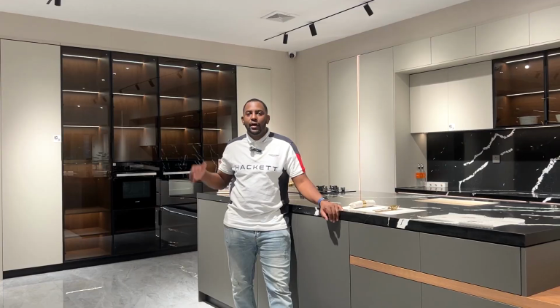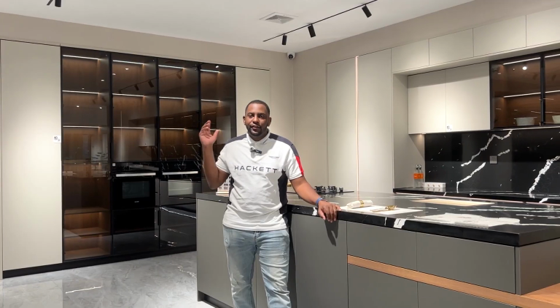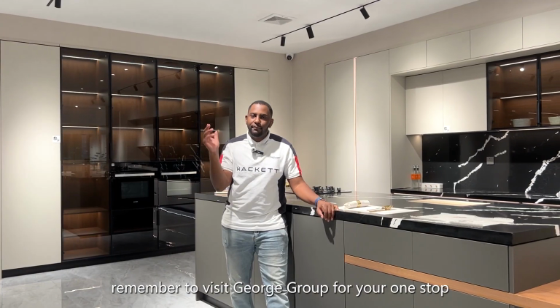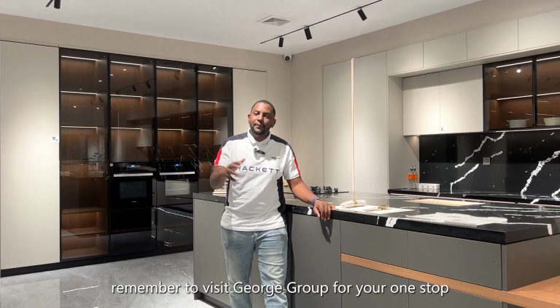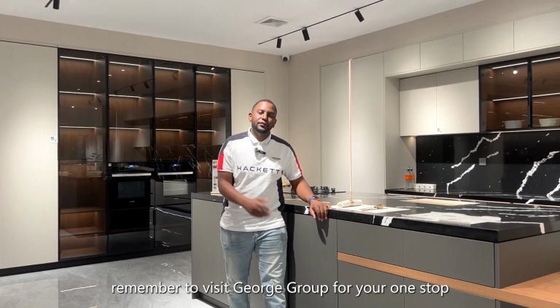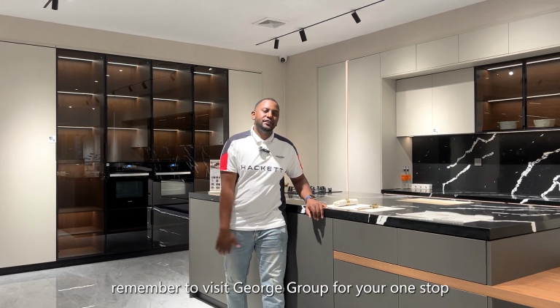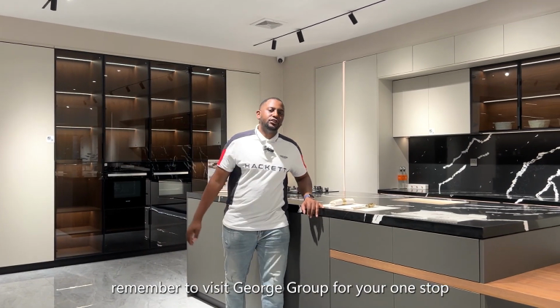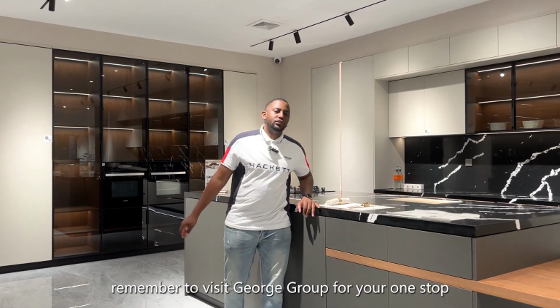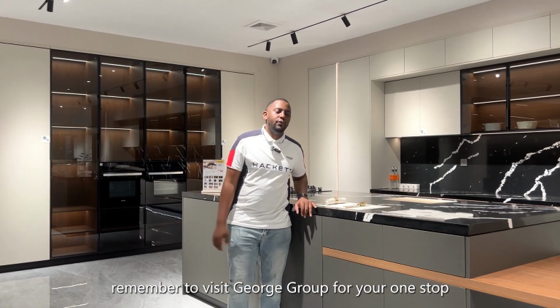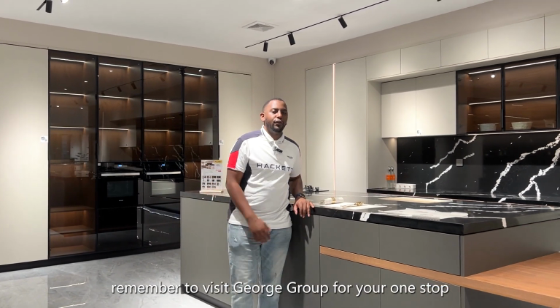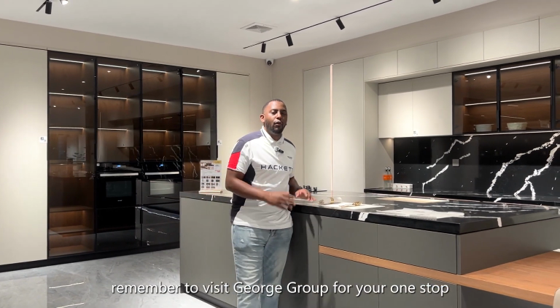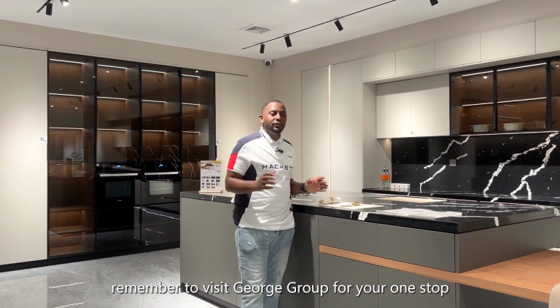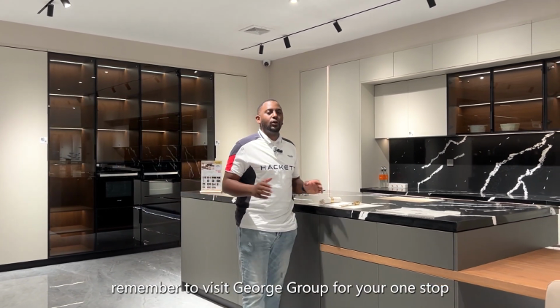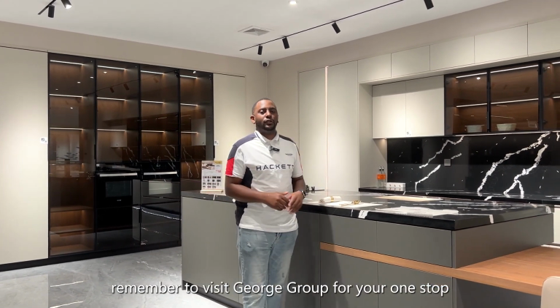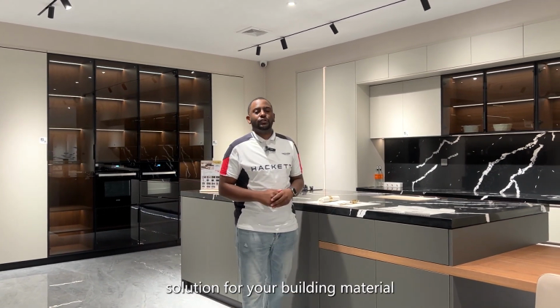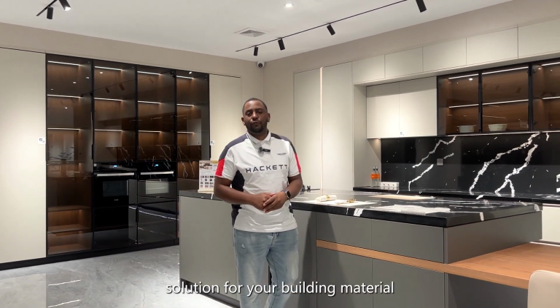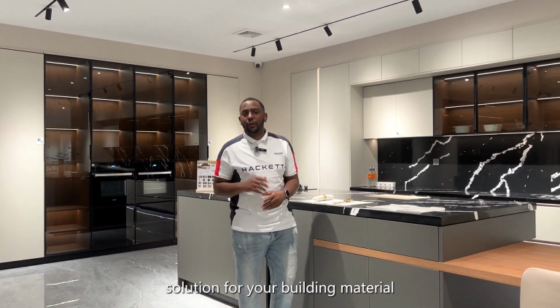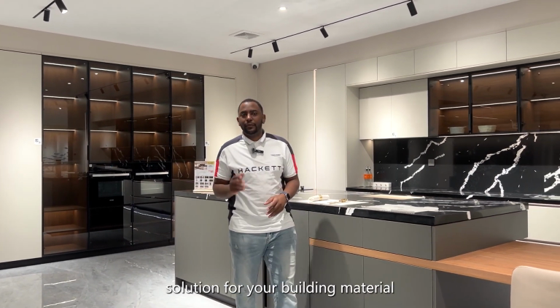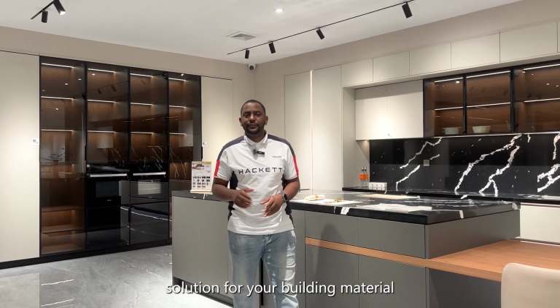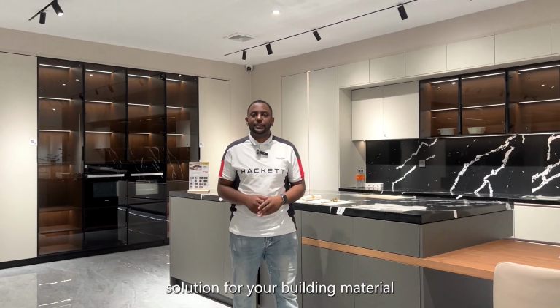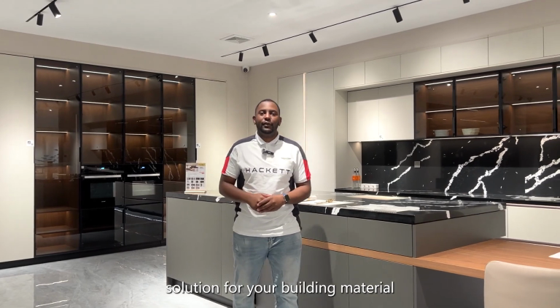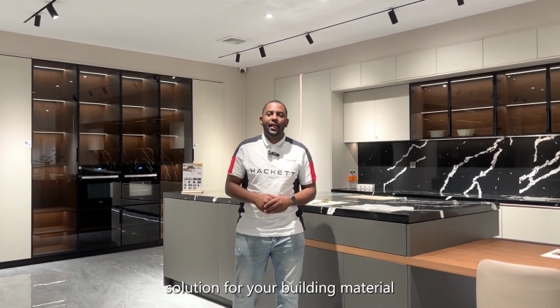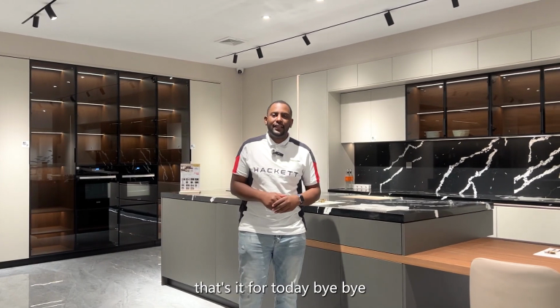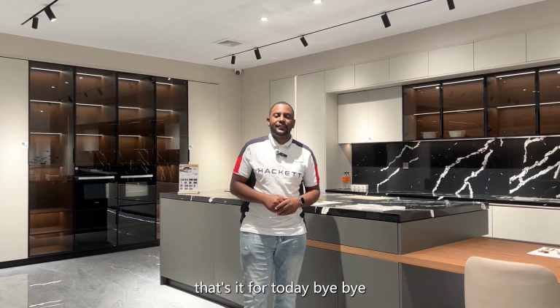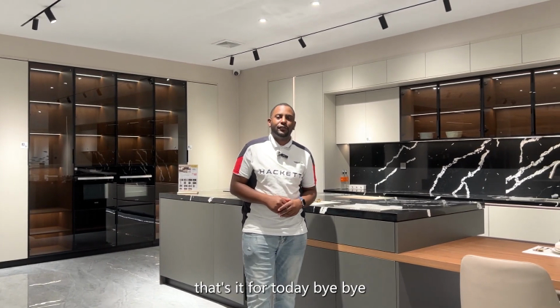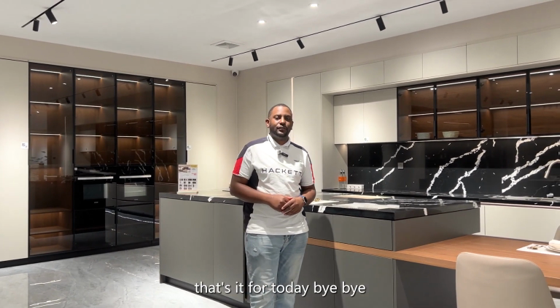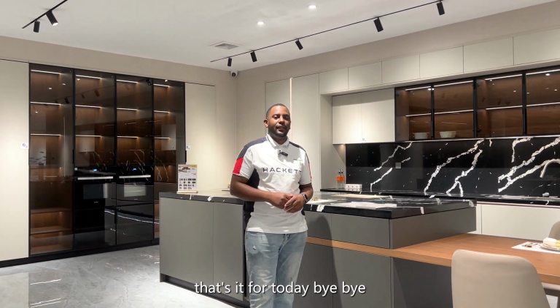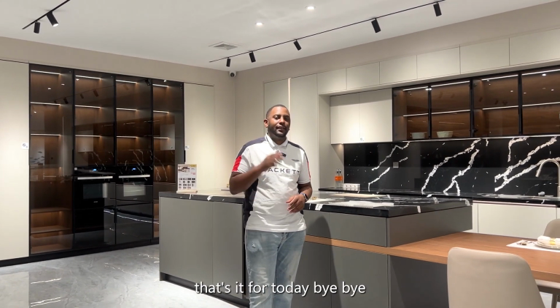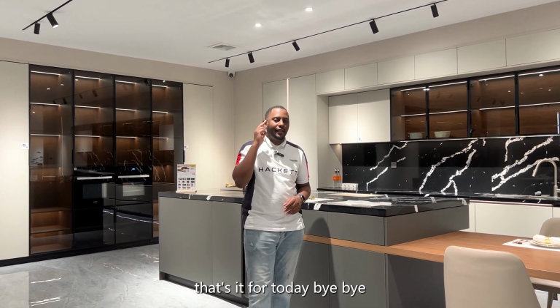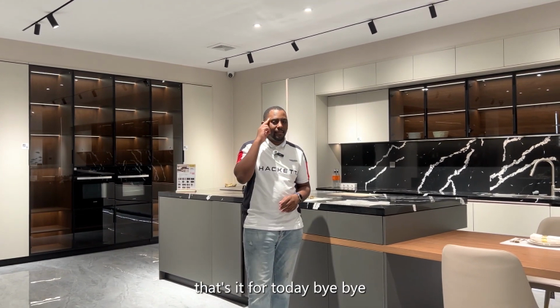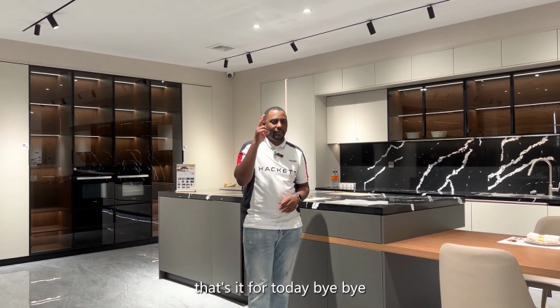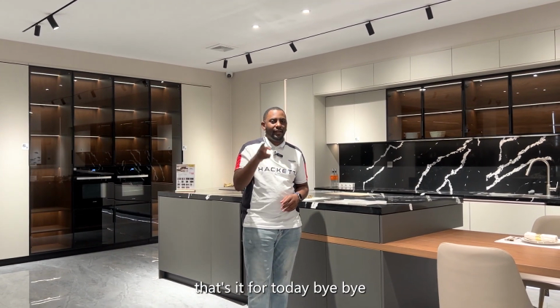Remember to visit George Group for your one-stop solution for your building material. That's it for today. Bye-bye.